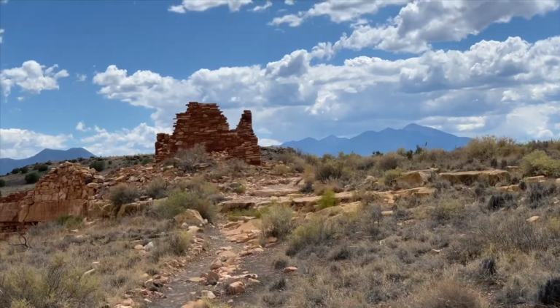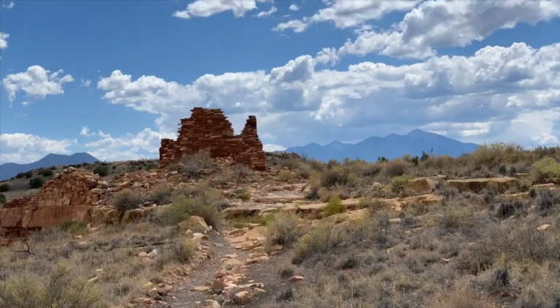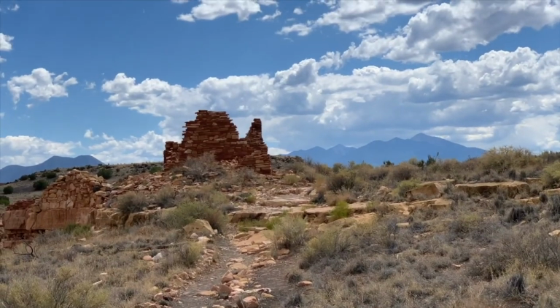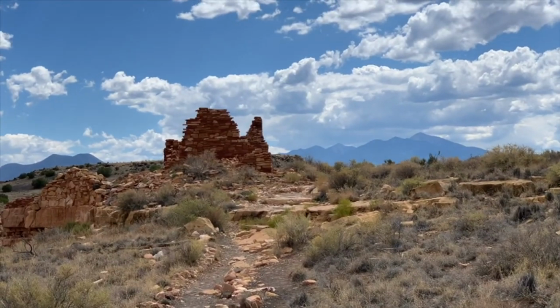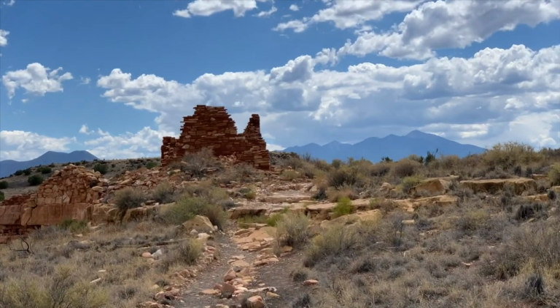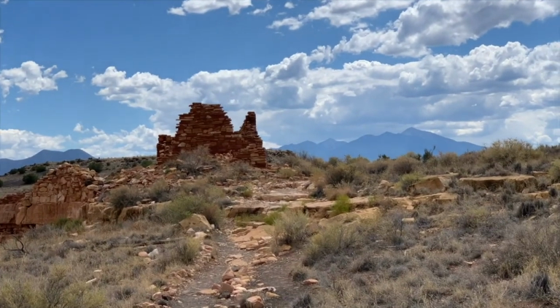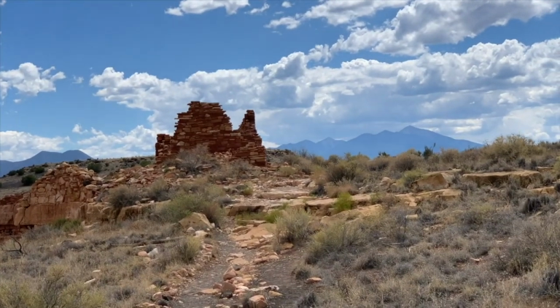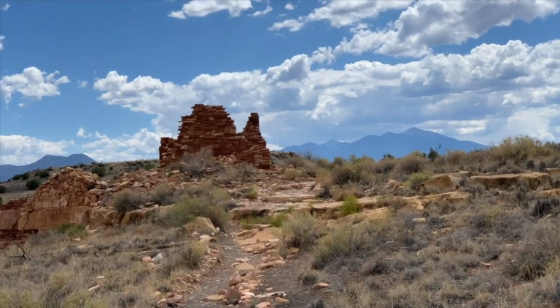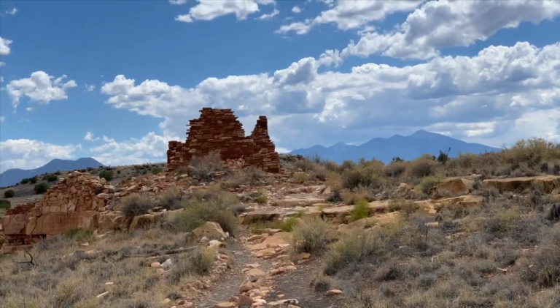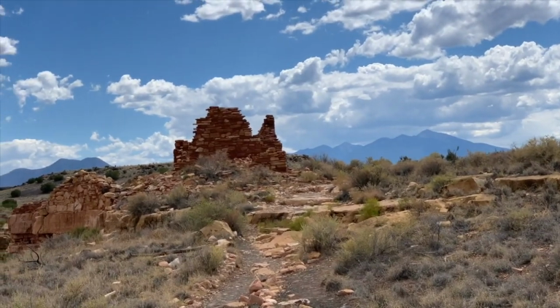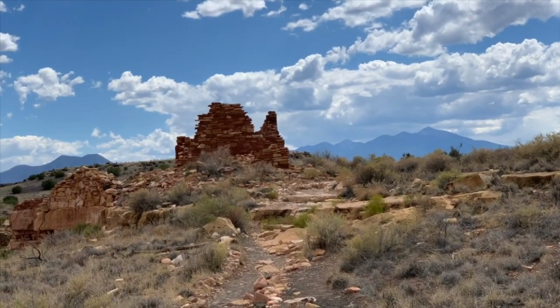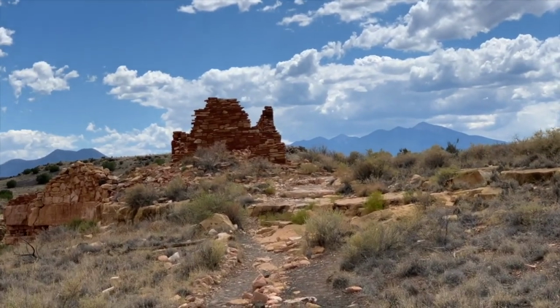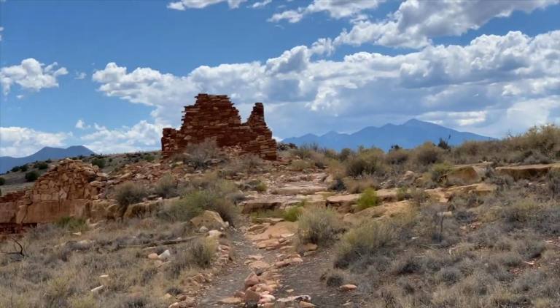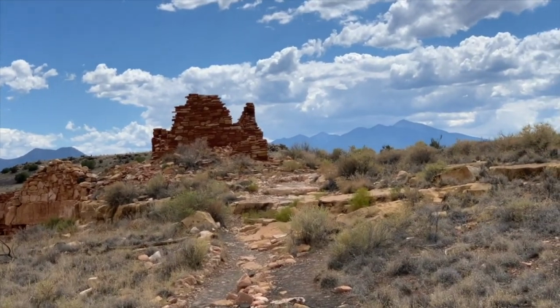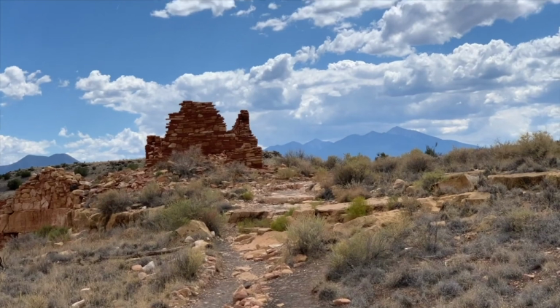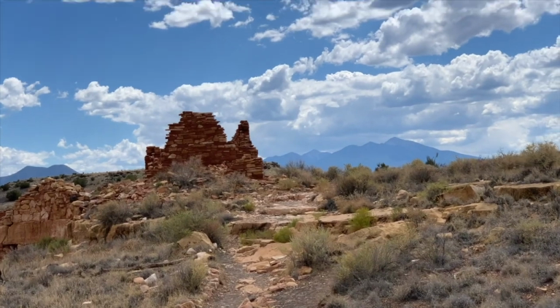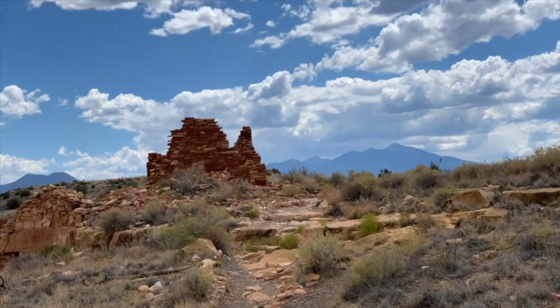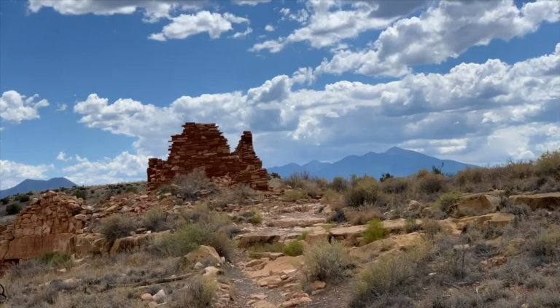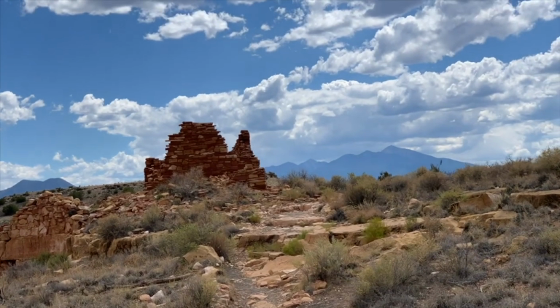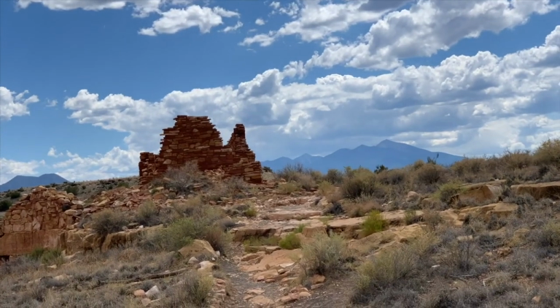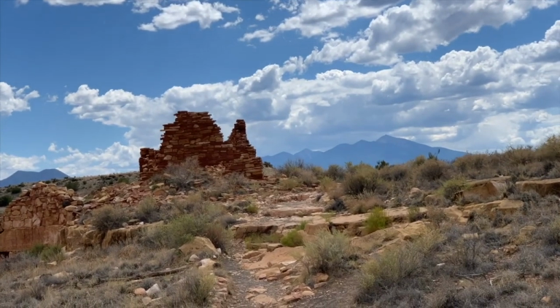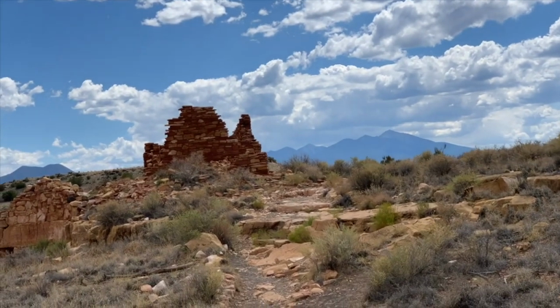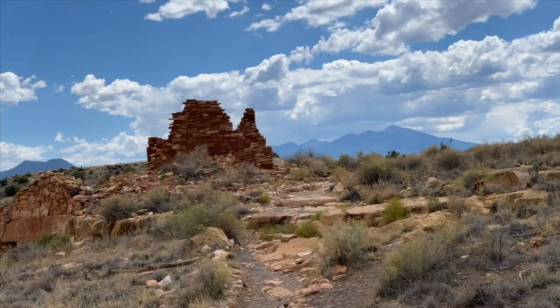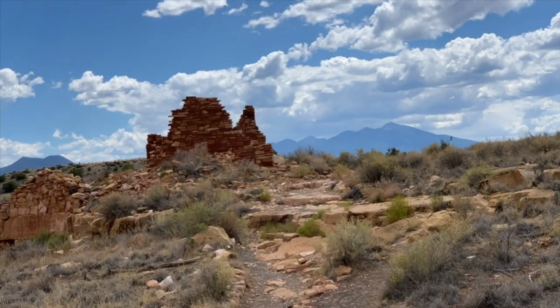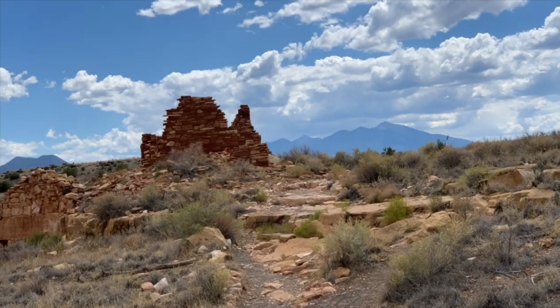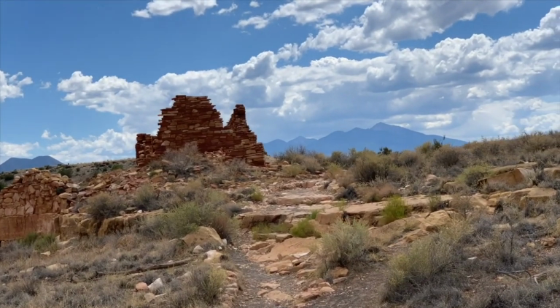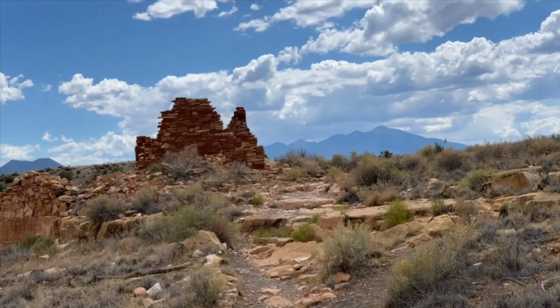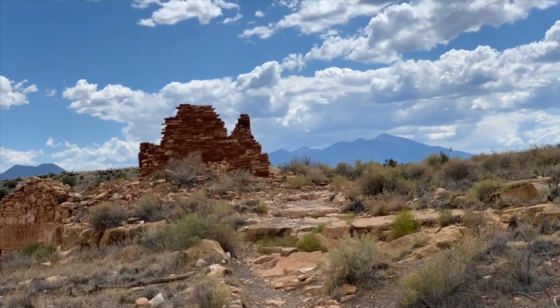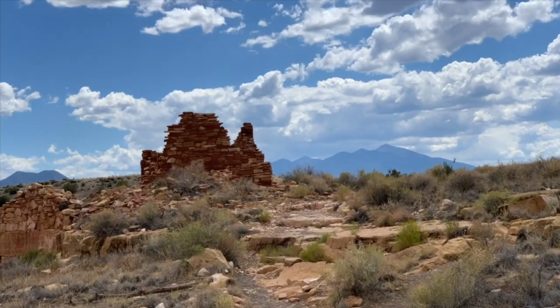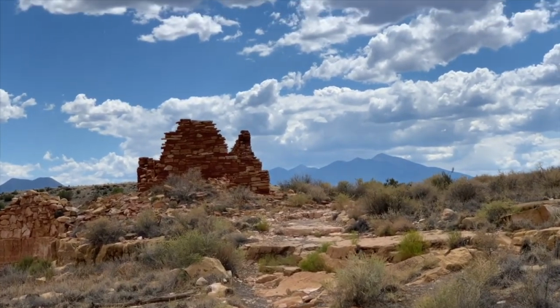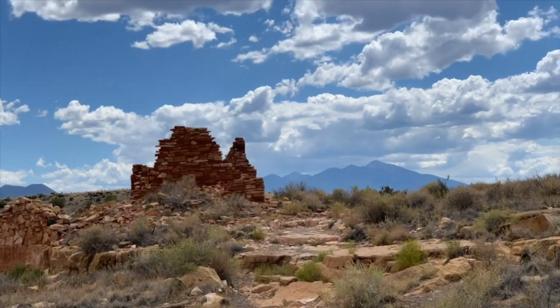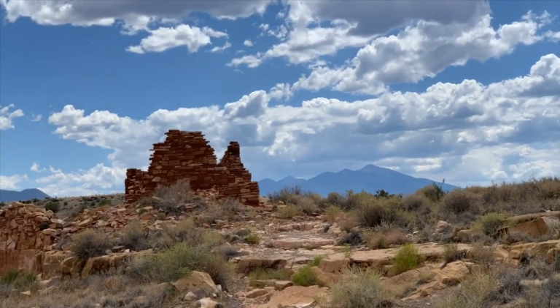Wow, look at that — you can see San Francisco Peak and this nice pueblo right here.